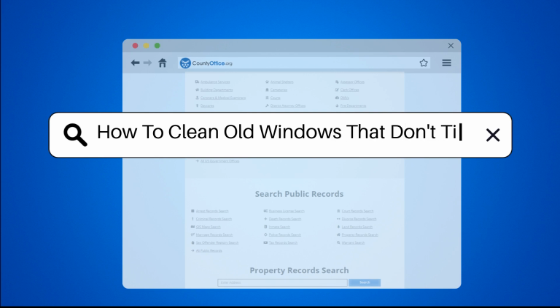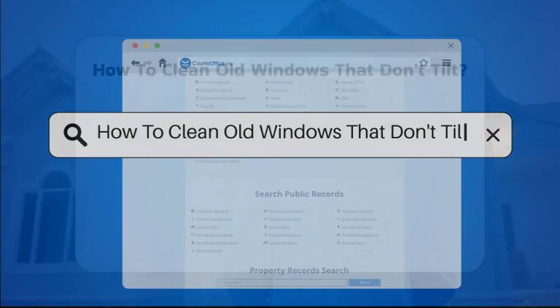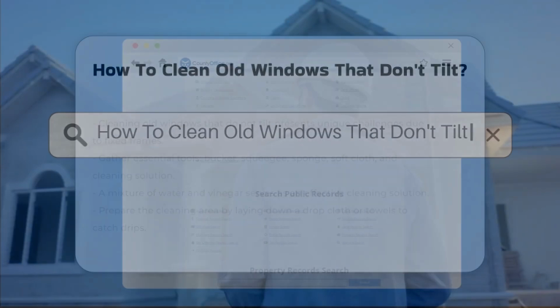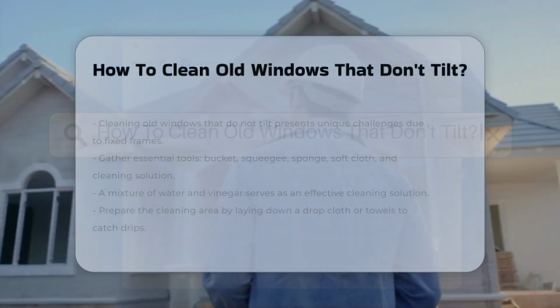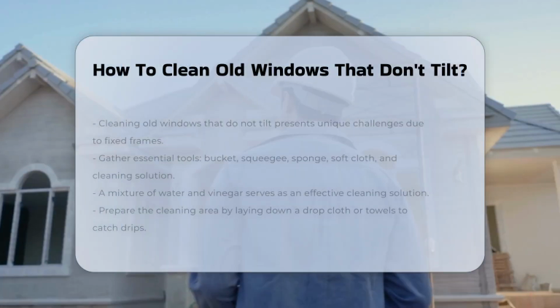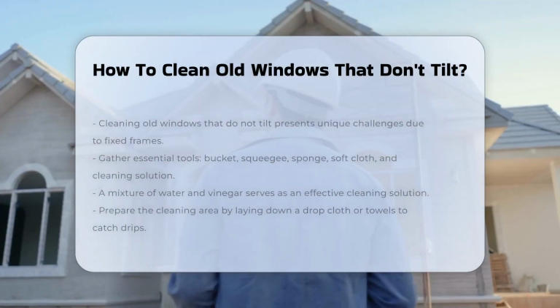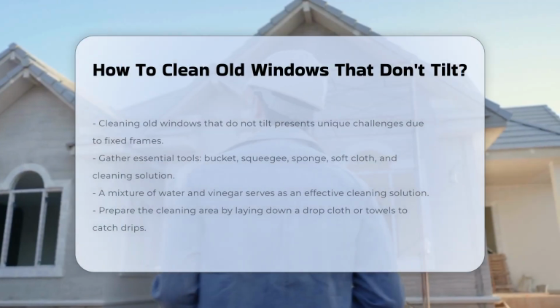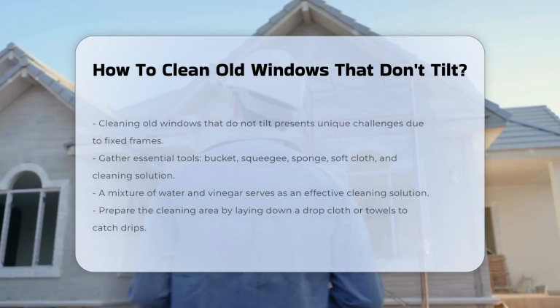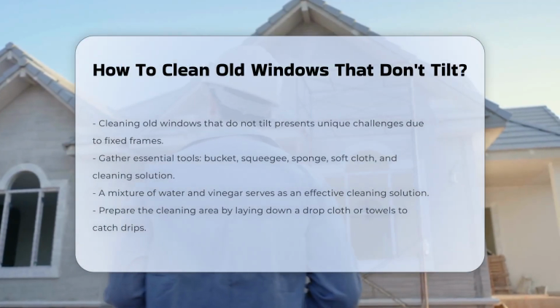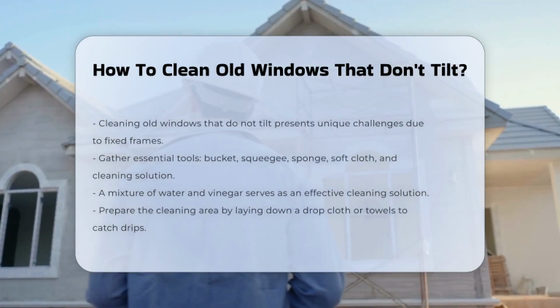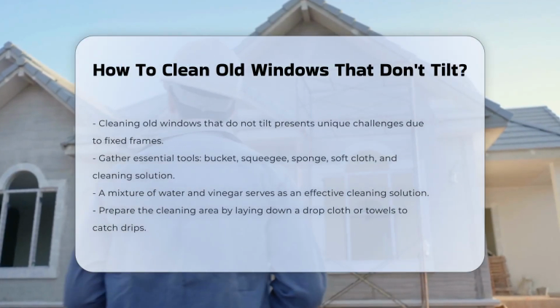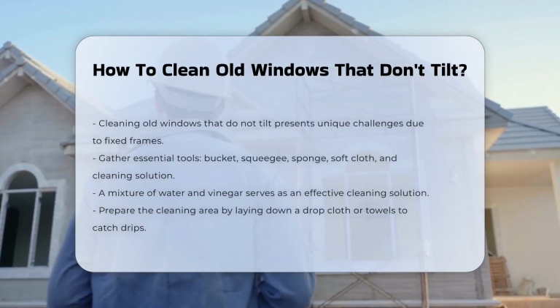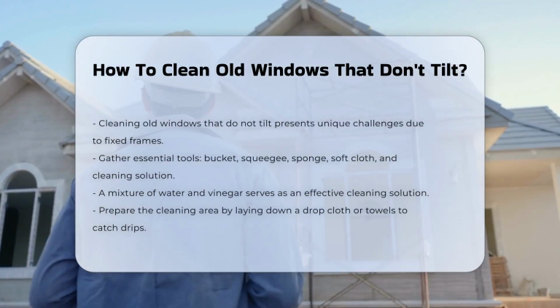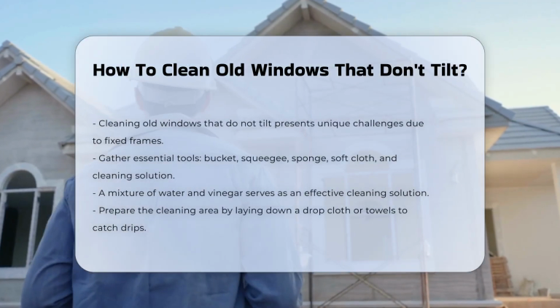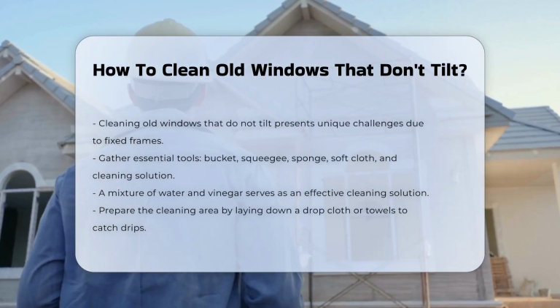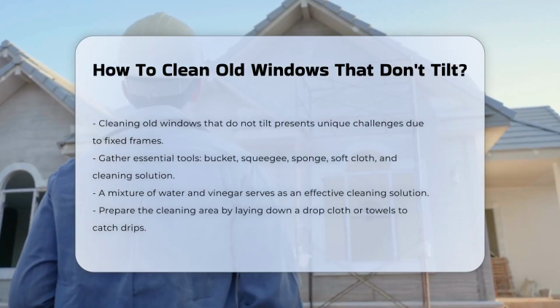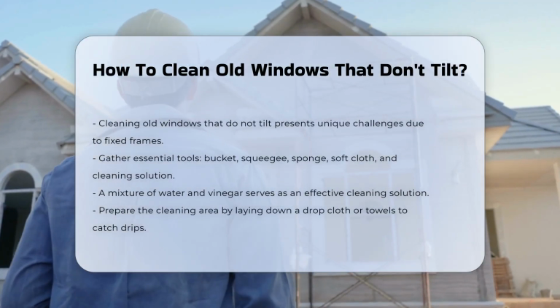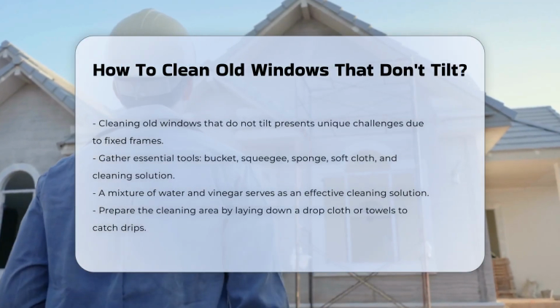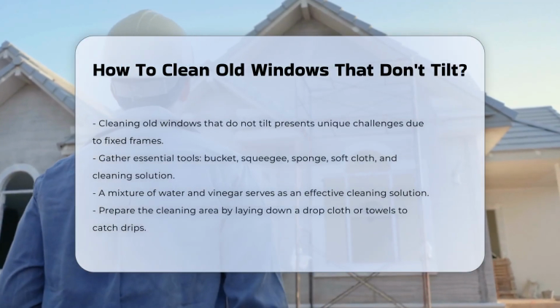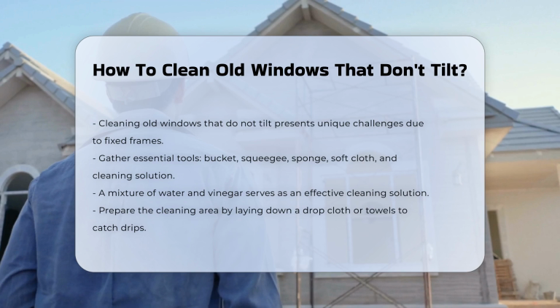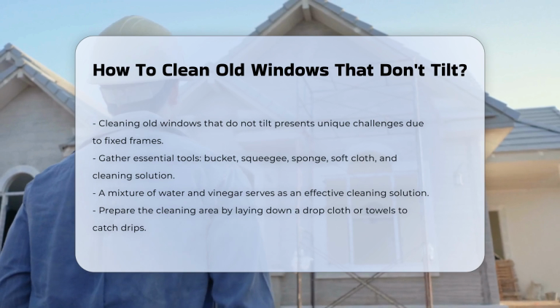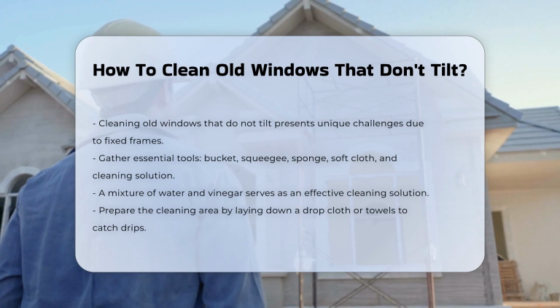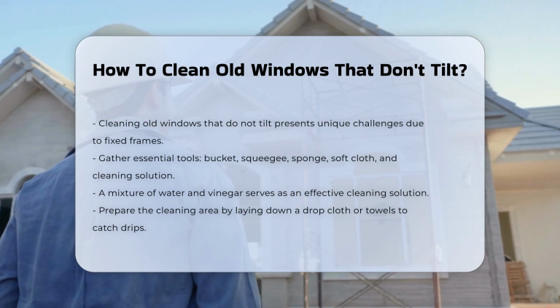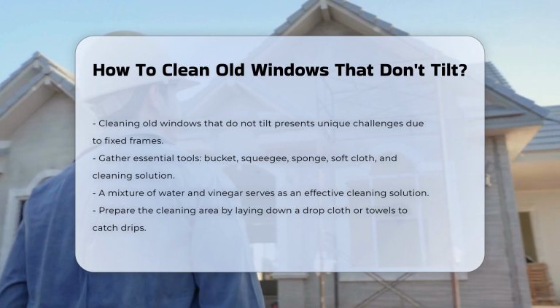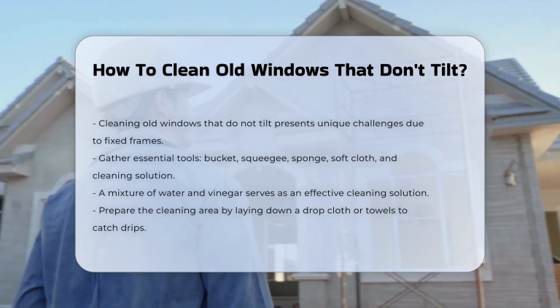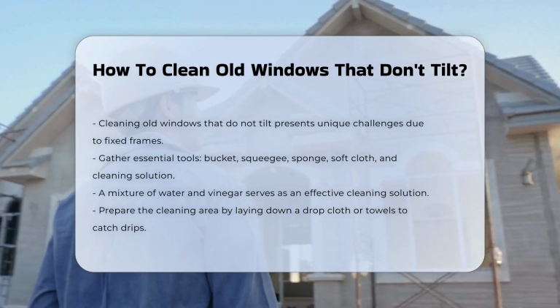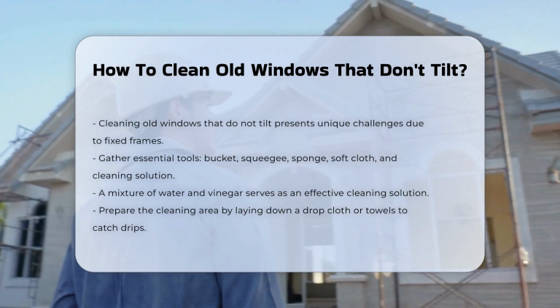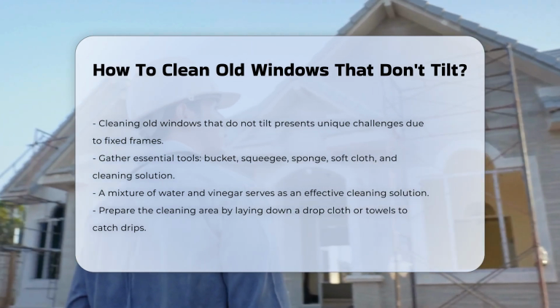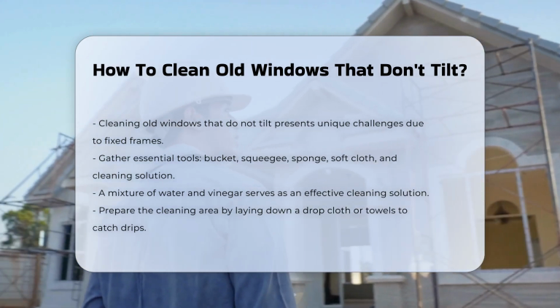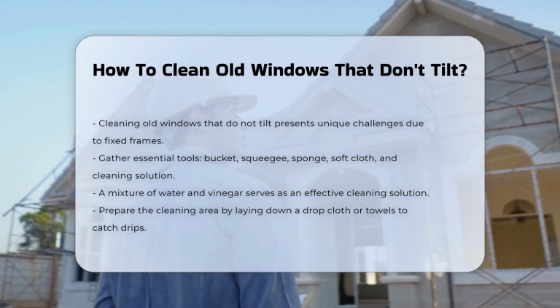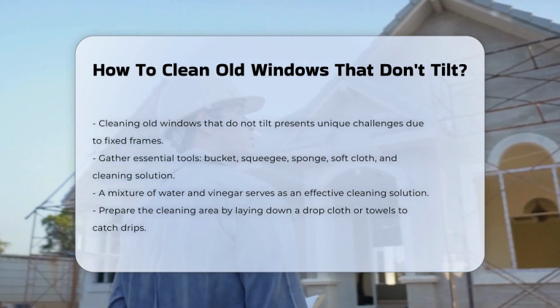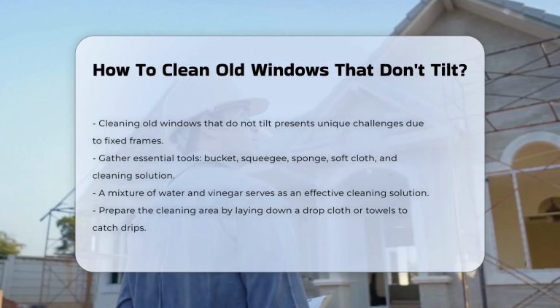Cleaning old windows that do not tilt can be challenging. Traditional windows often have a fixed frame that limits access to both sides of the glass.